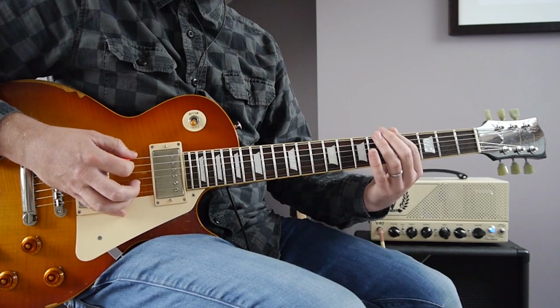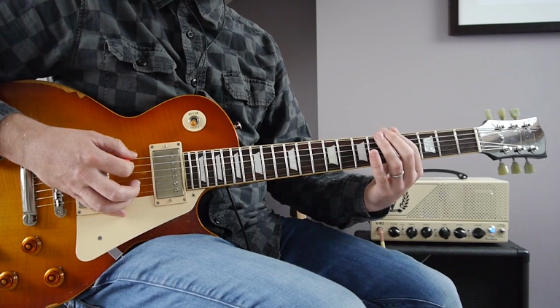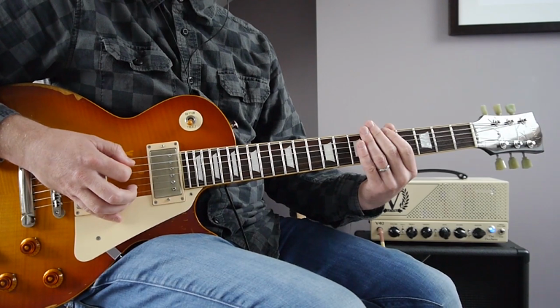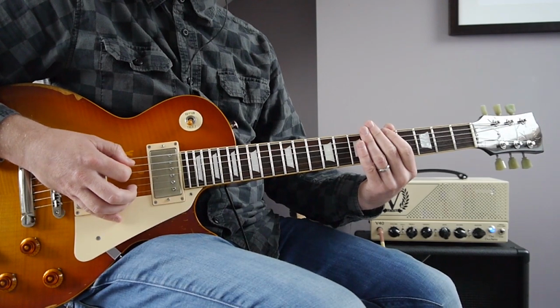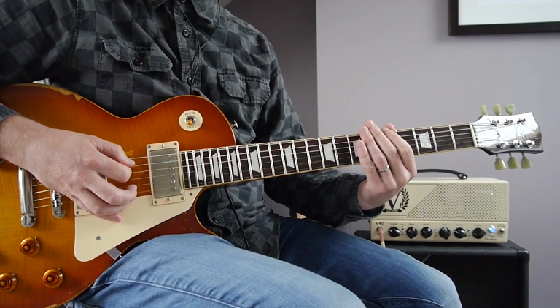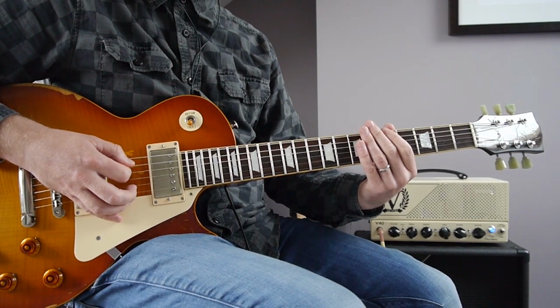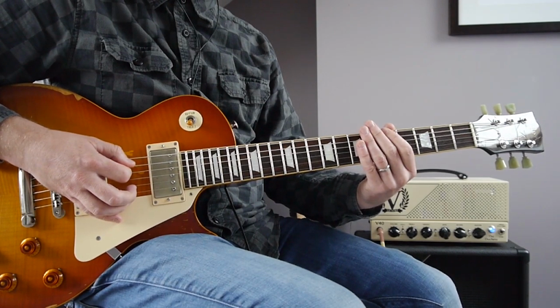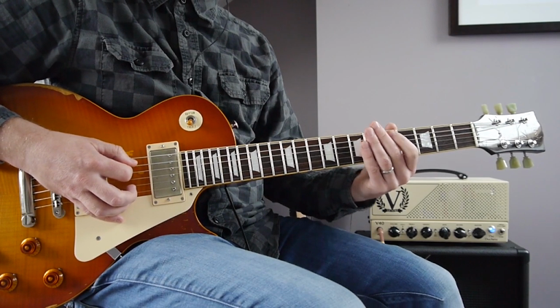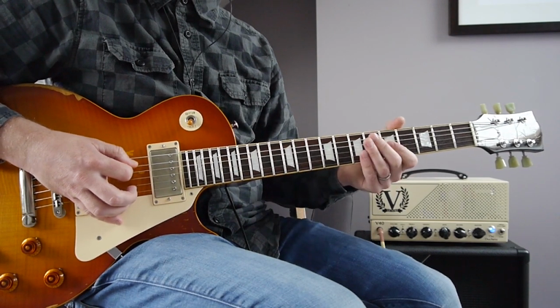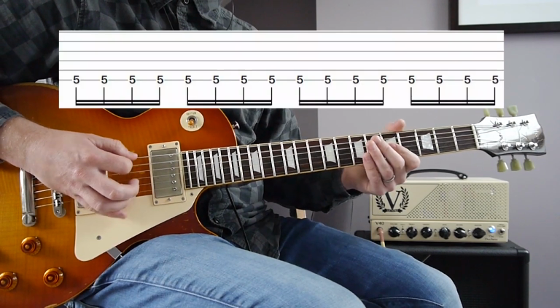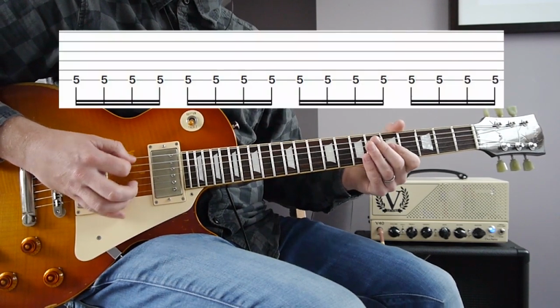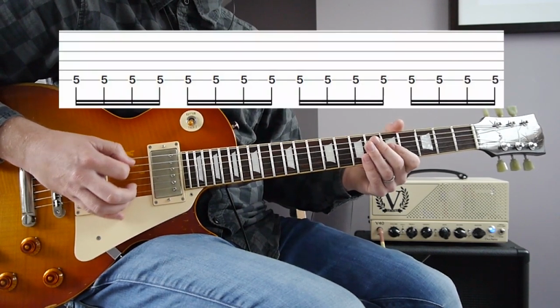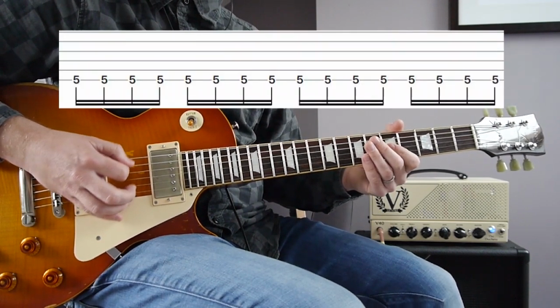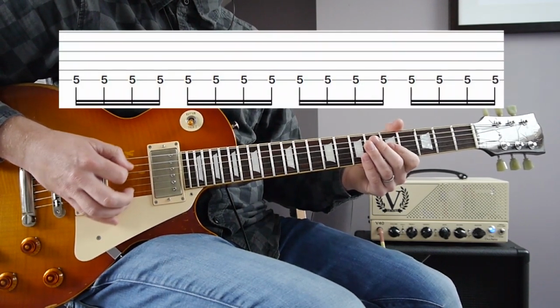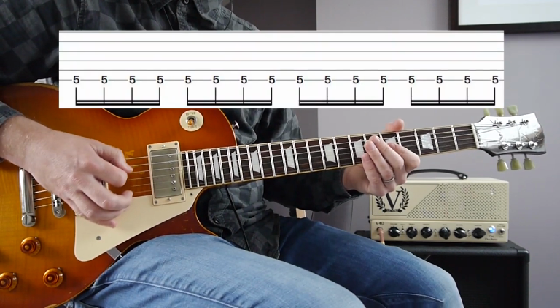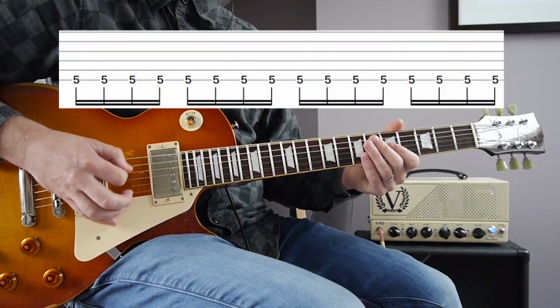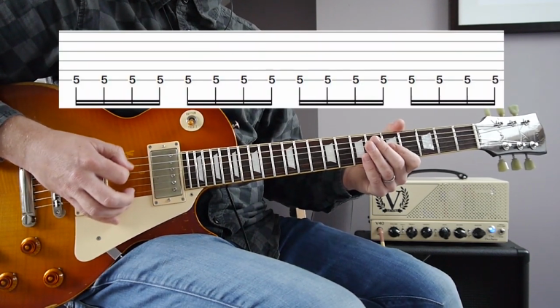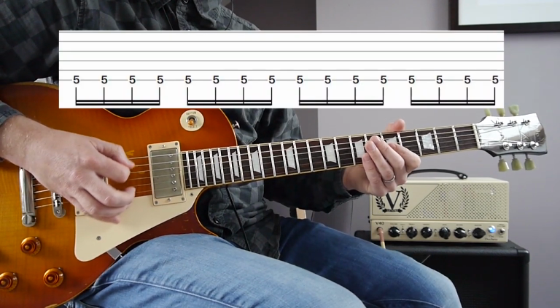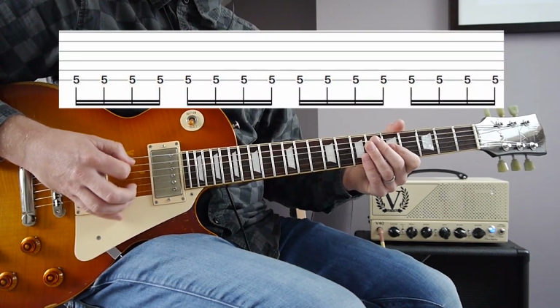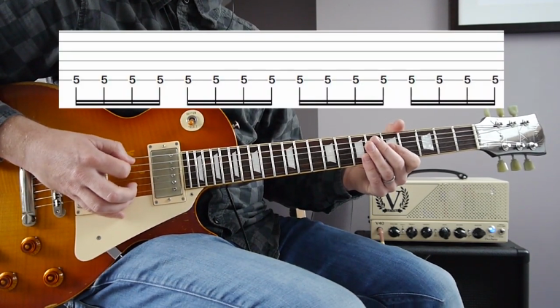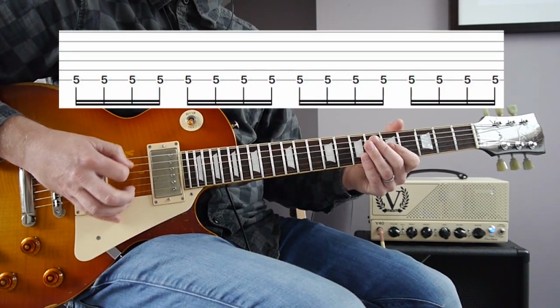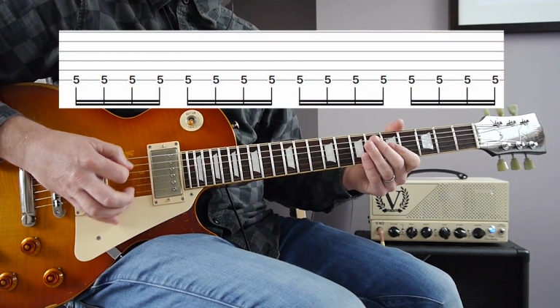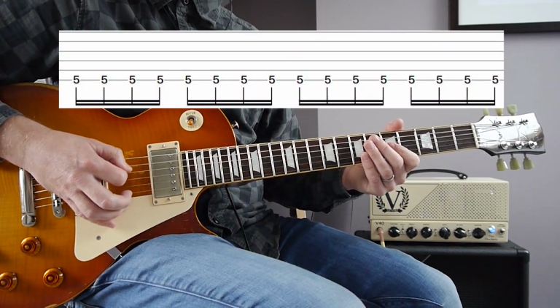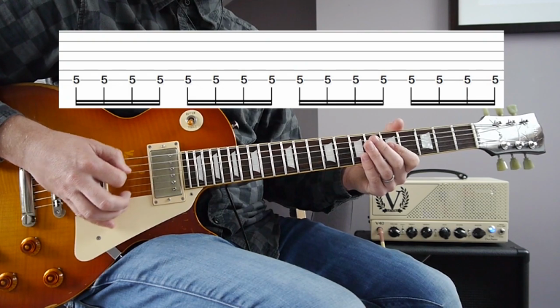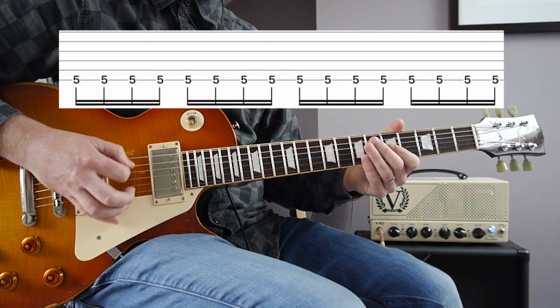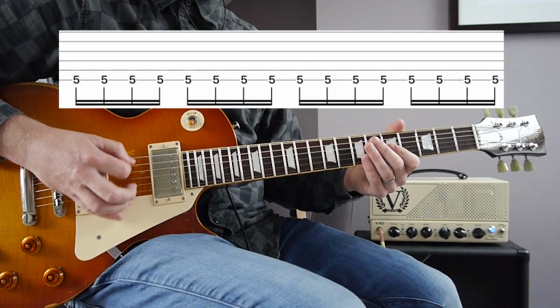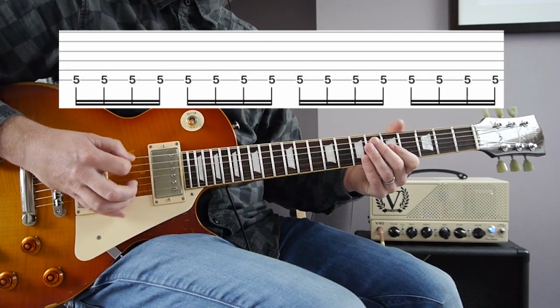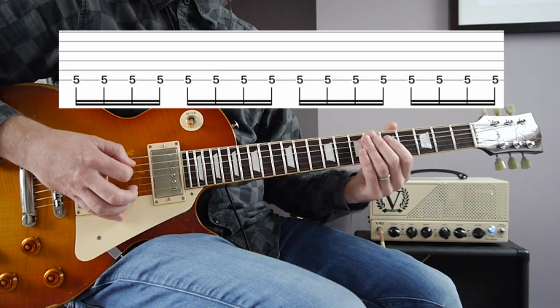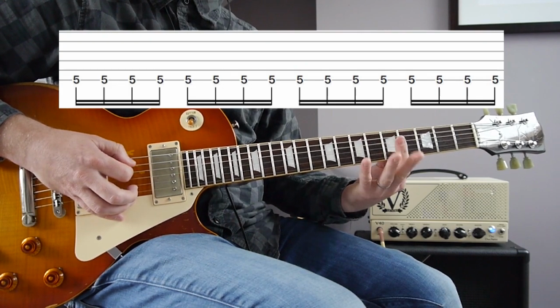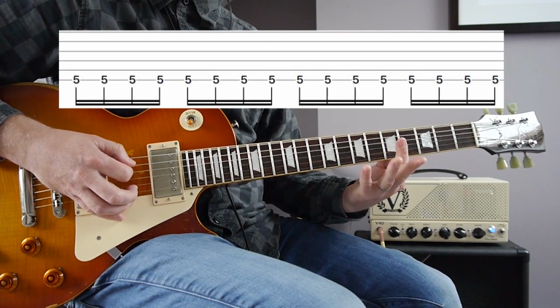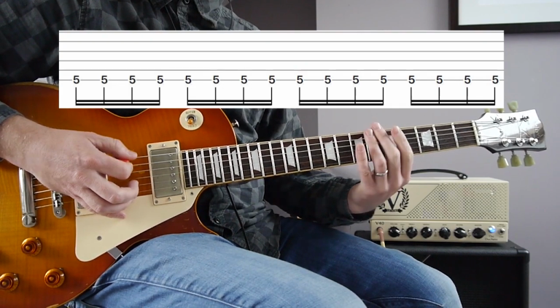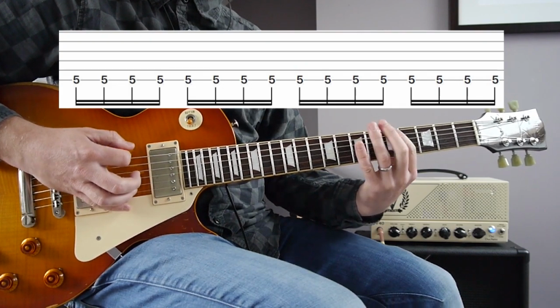And then the chorus is just an A chord like this — 16th notes on the bass.